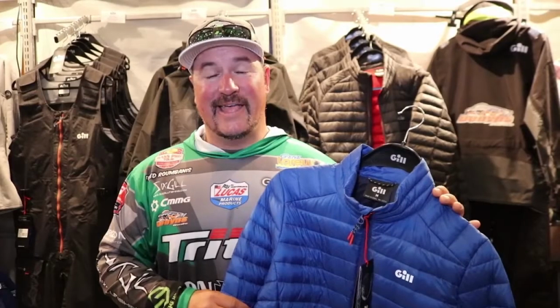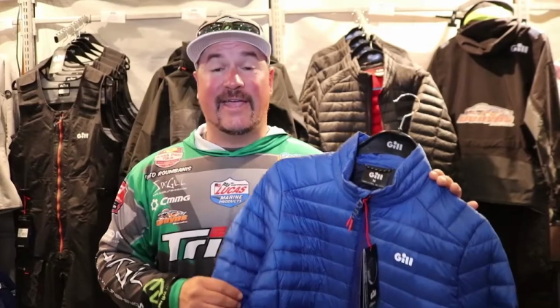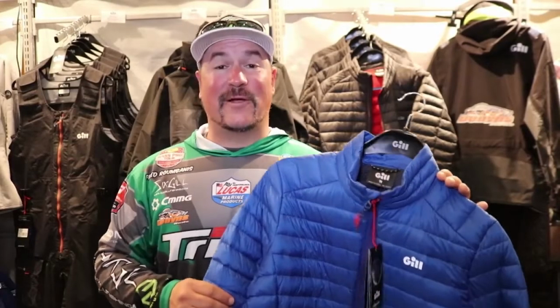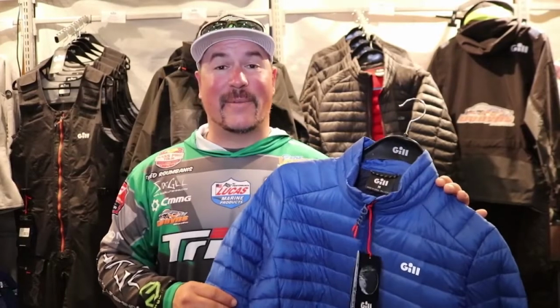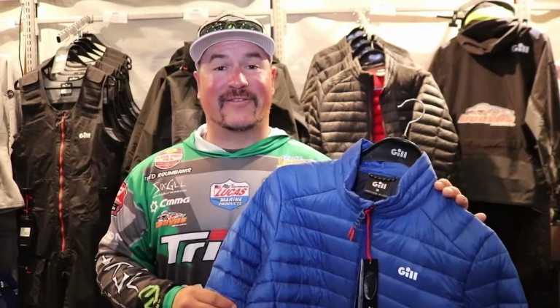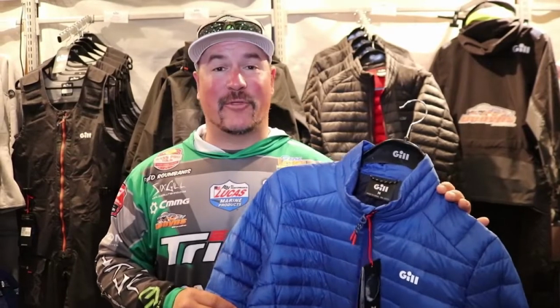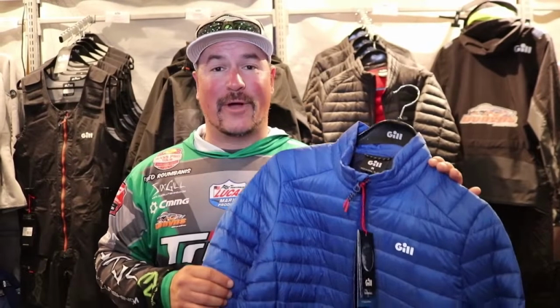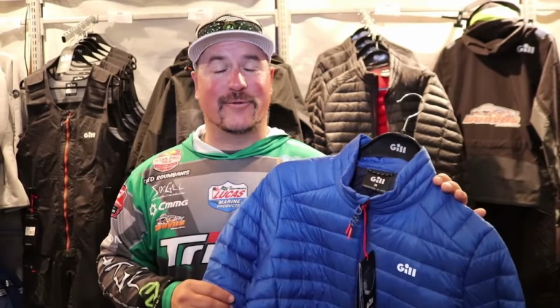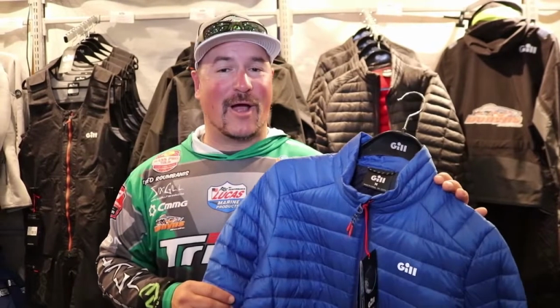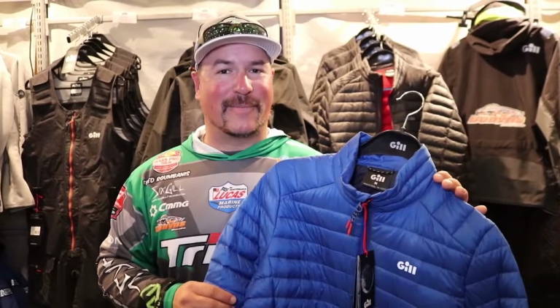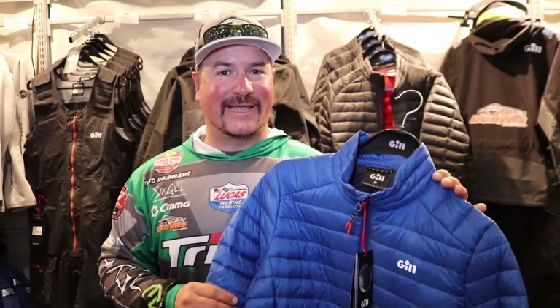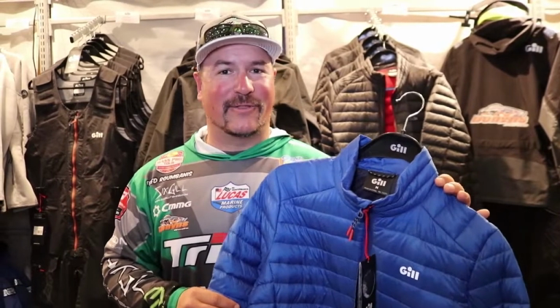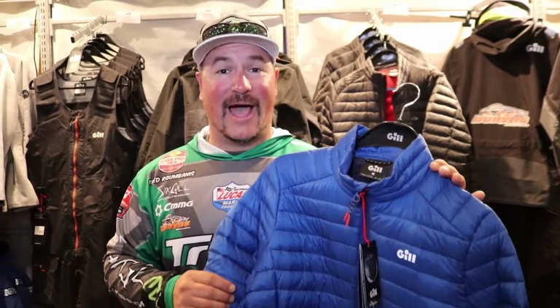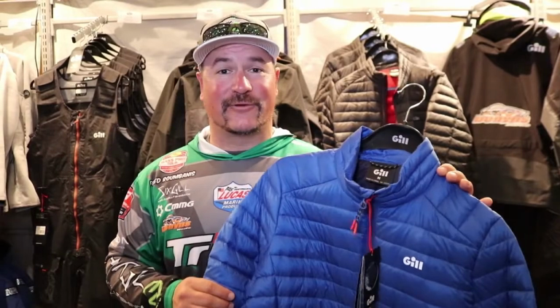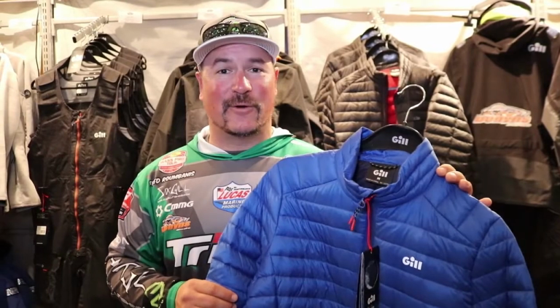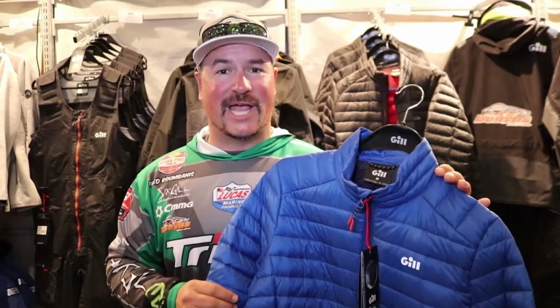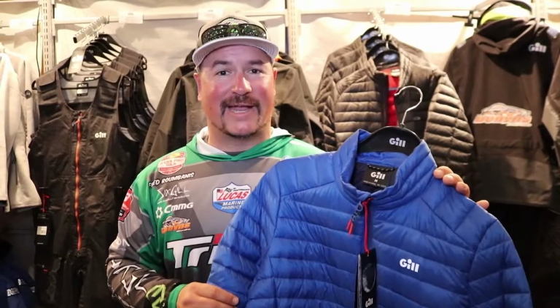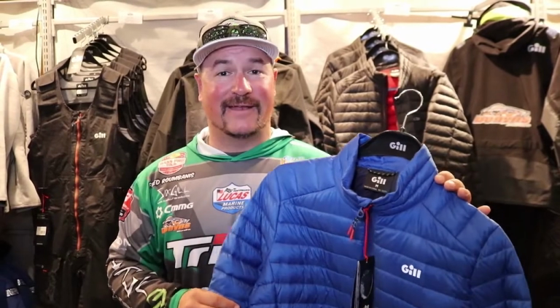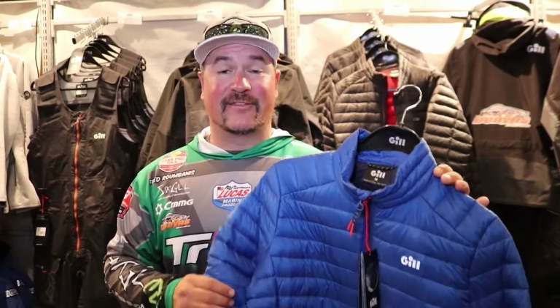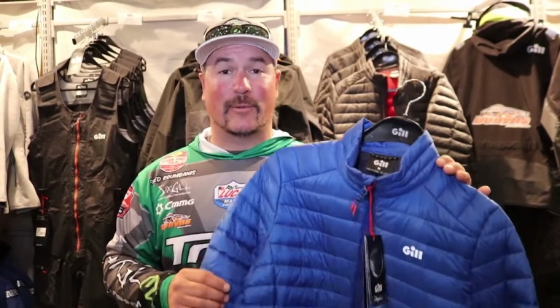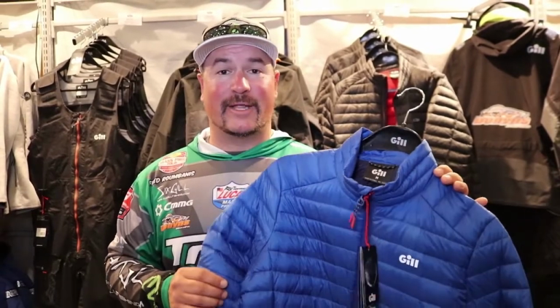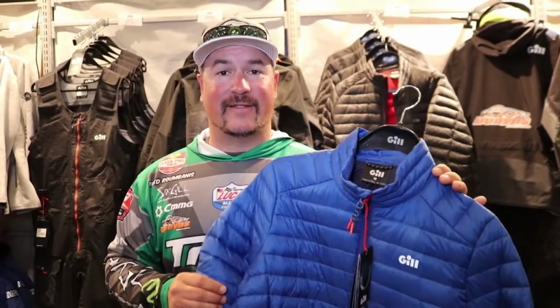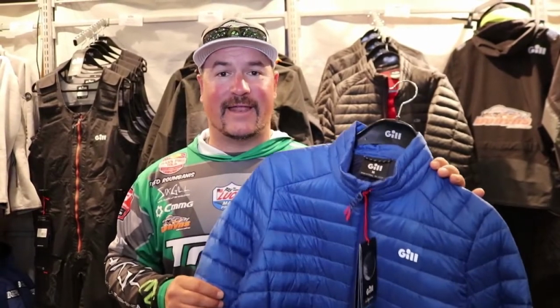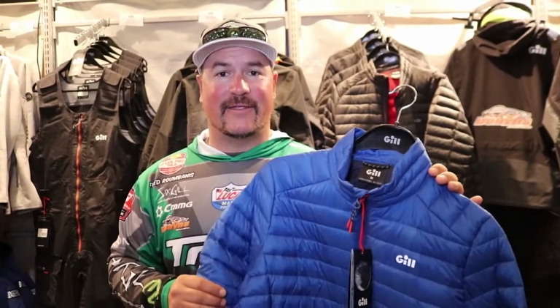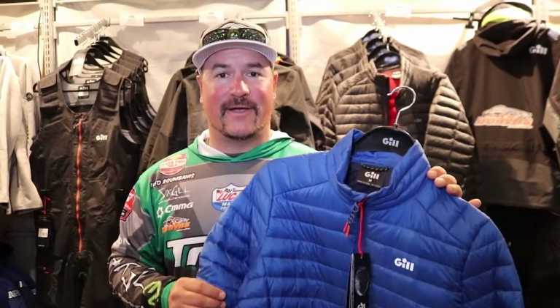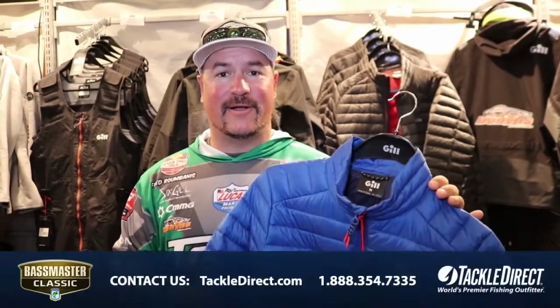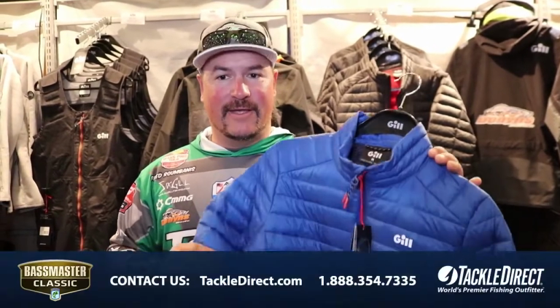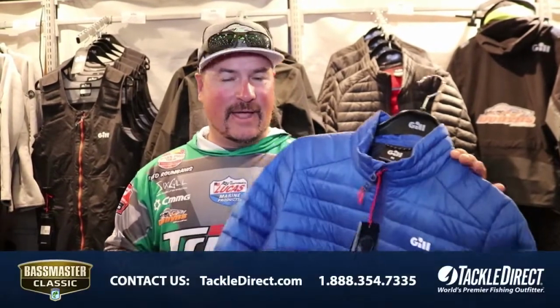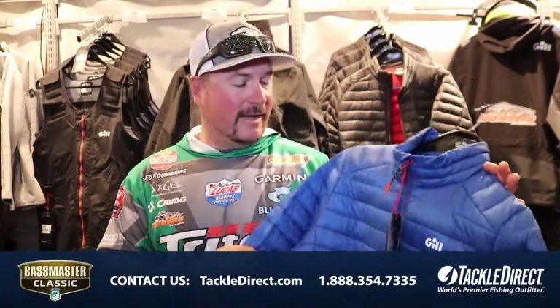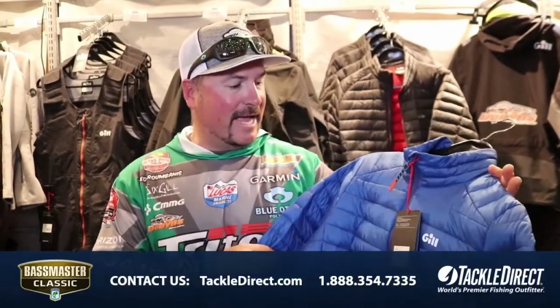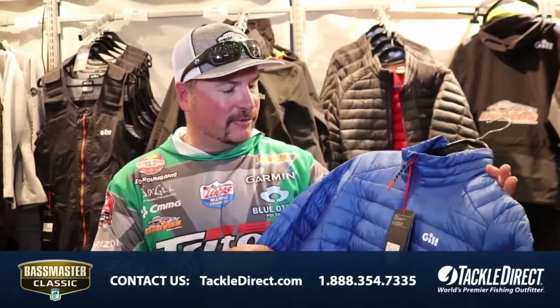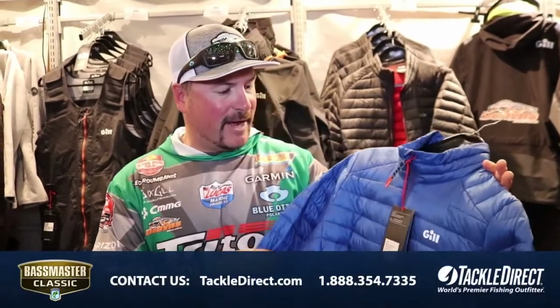Hey, Fred Rambanis here with a brand new product by Gill, the Hydrophobe Jacket. It's going to be released at the end of the year at Tackle Direct.